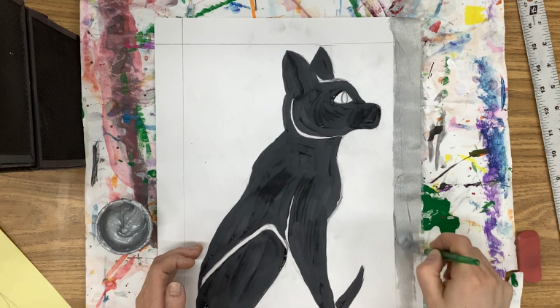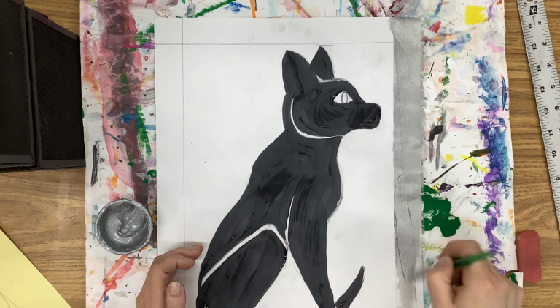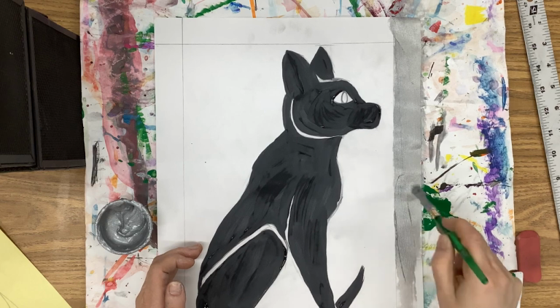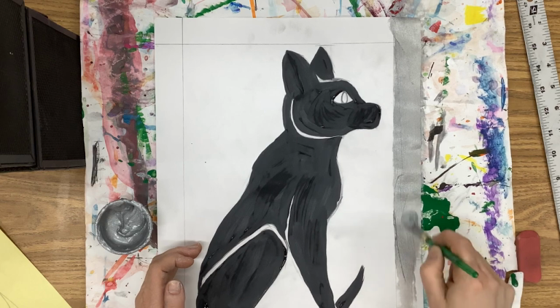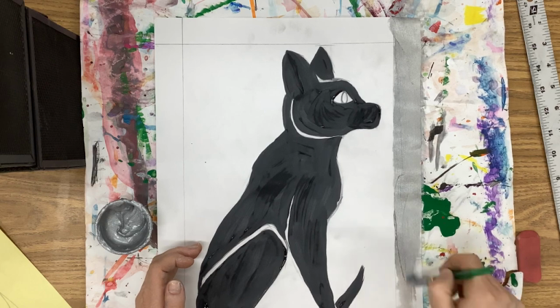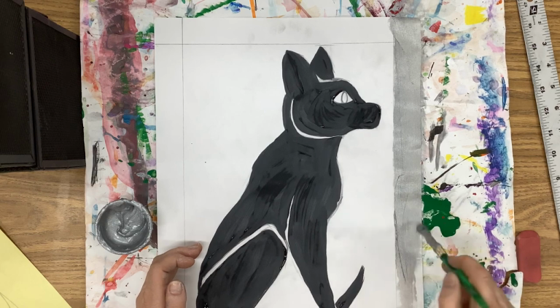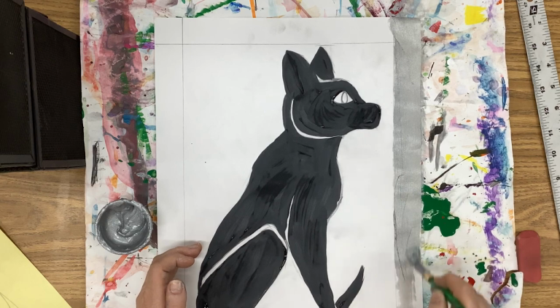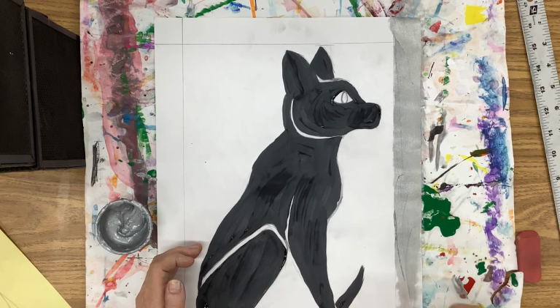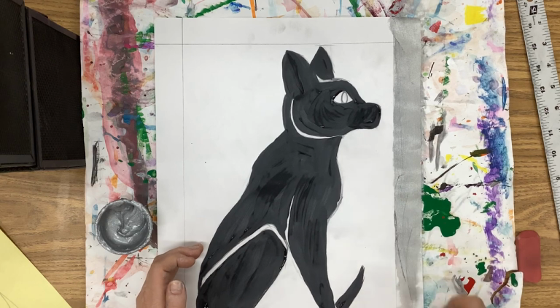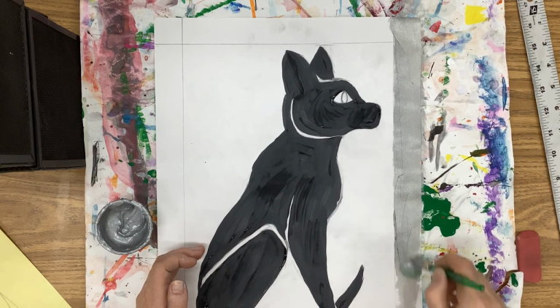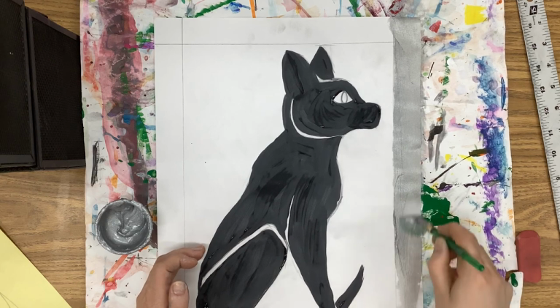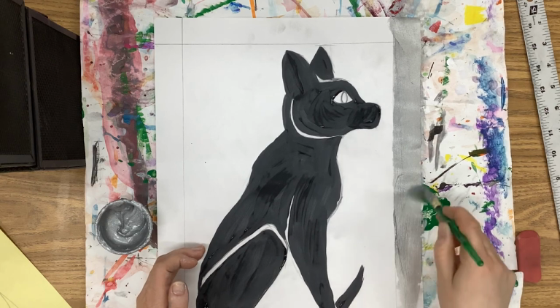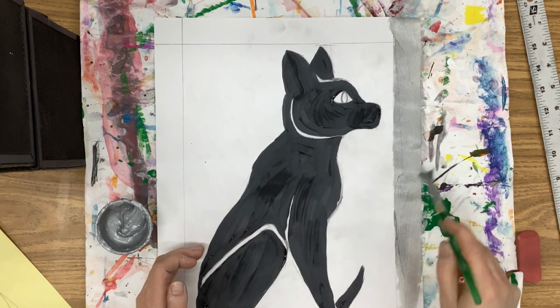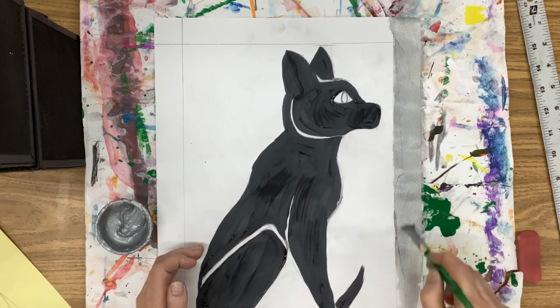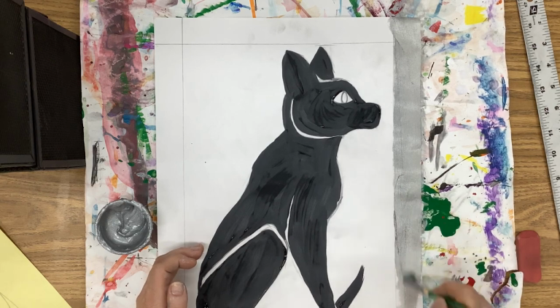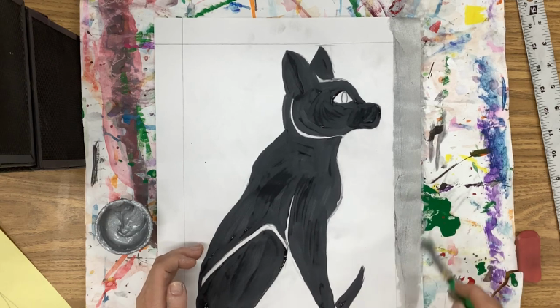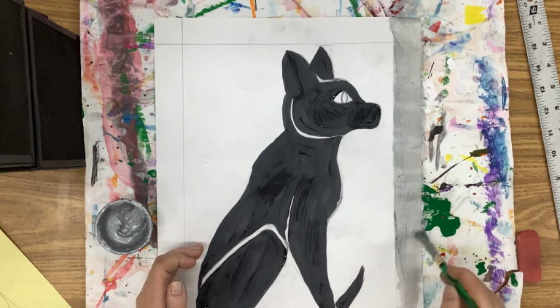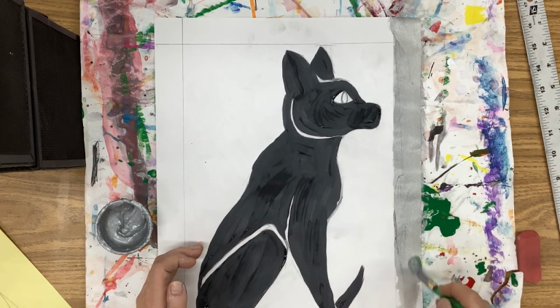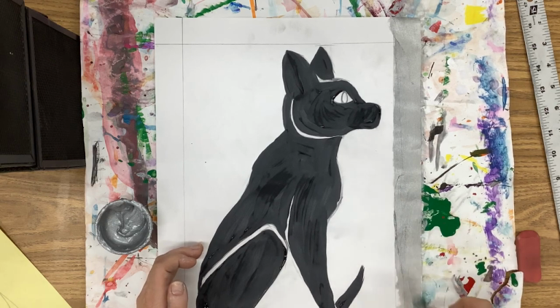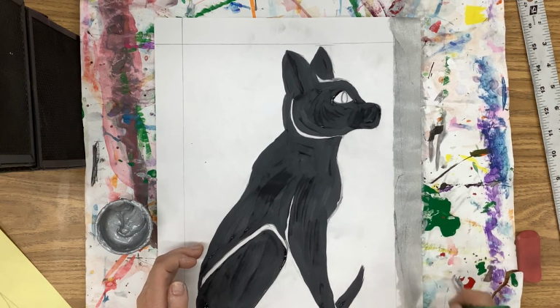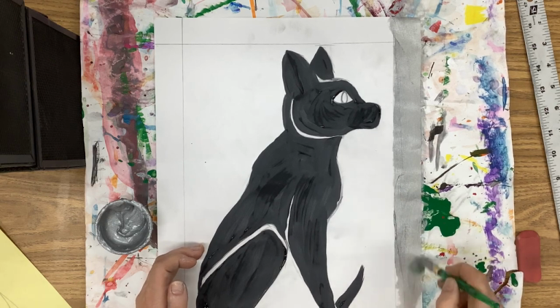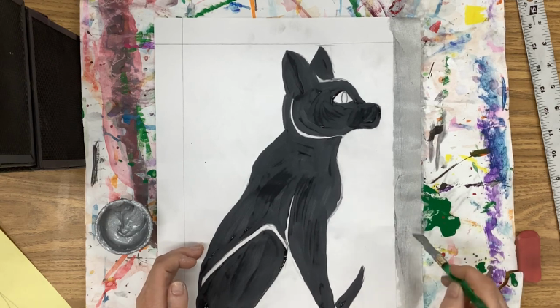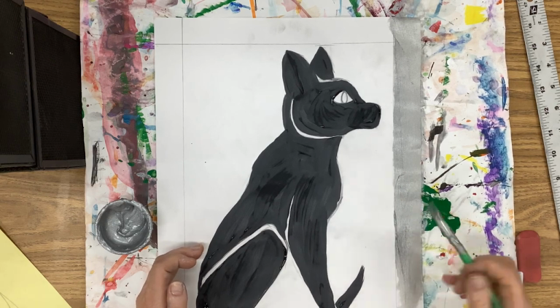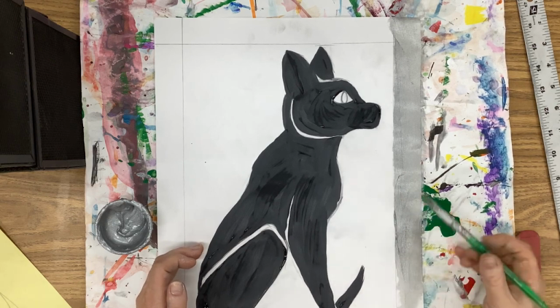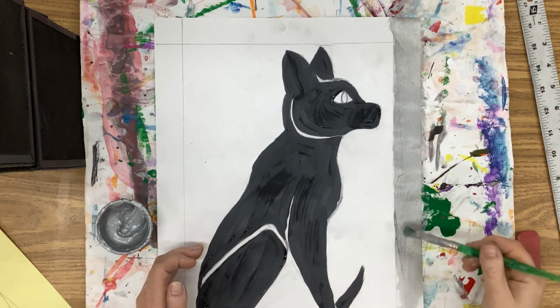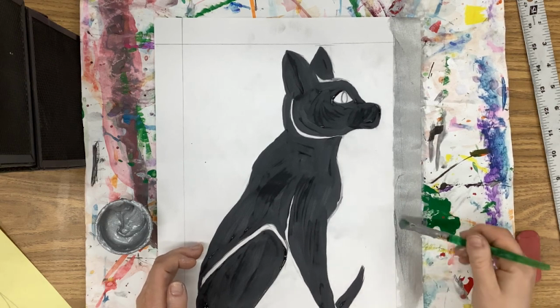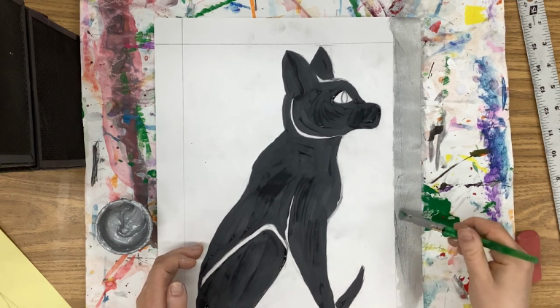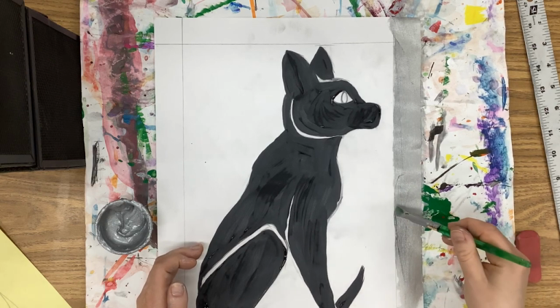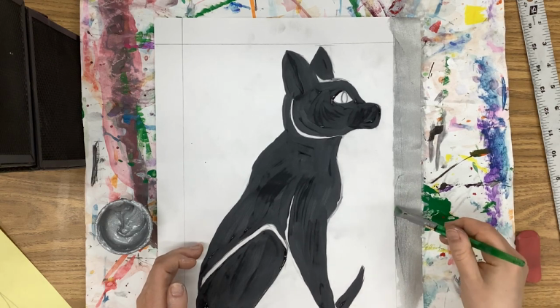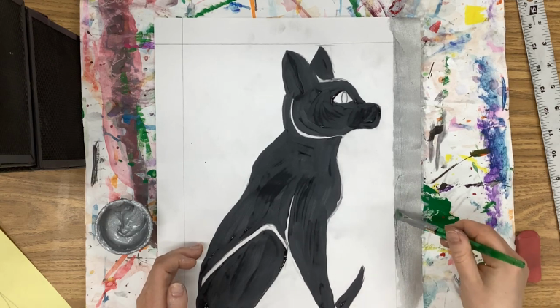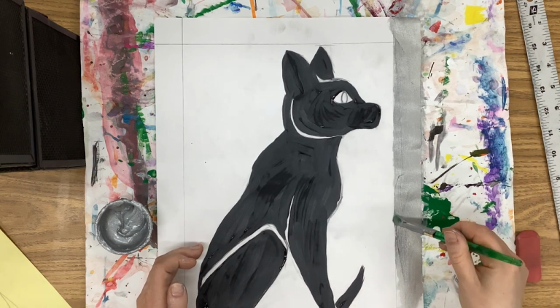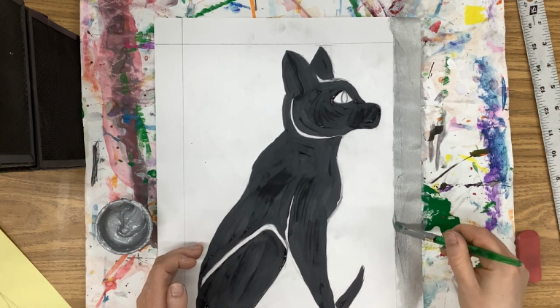We wanna smooth down any paint mountains that might form while you're painting.